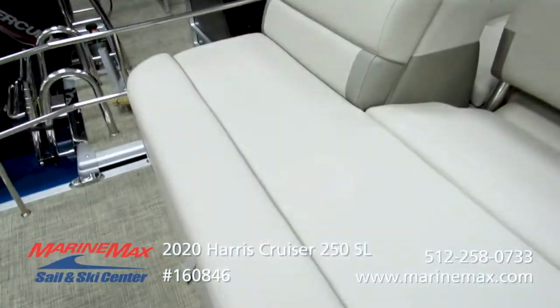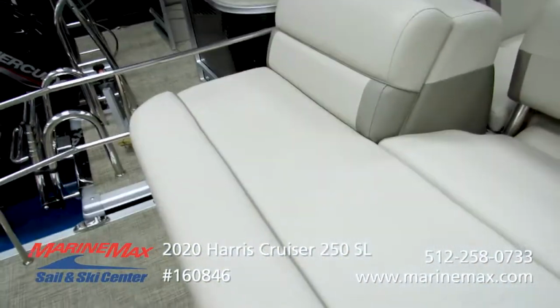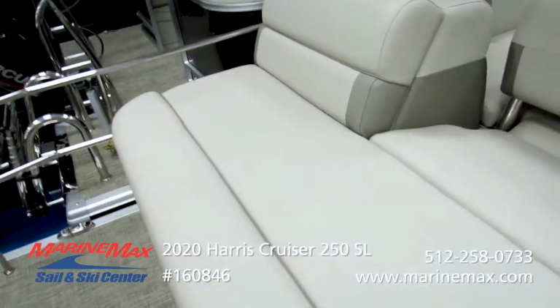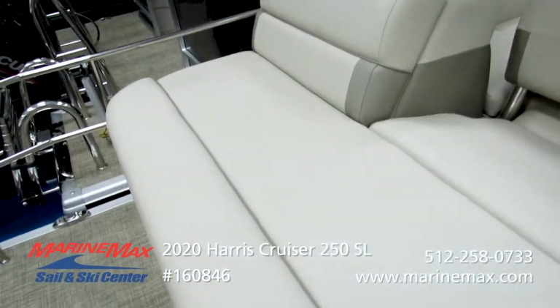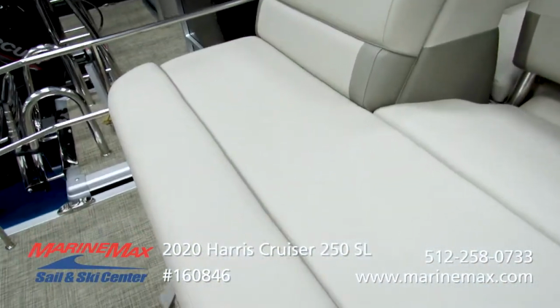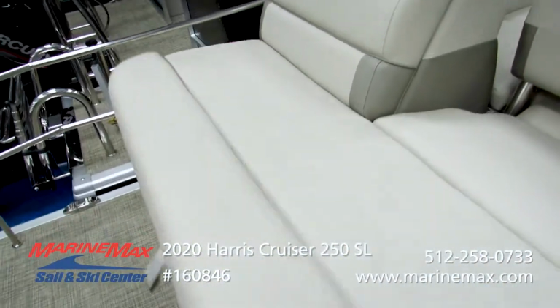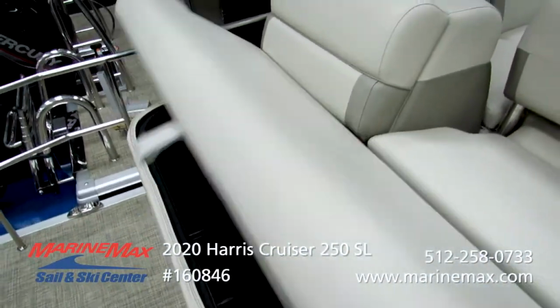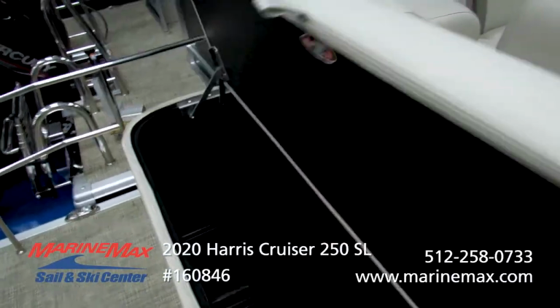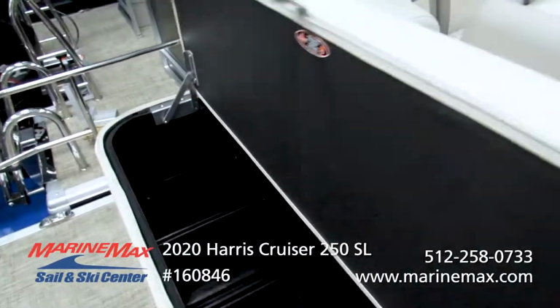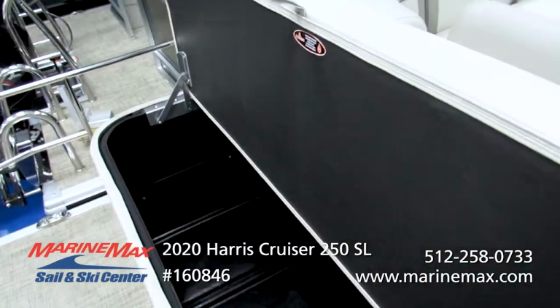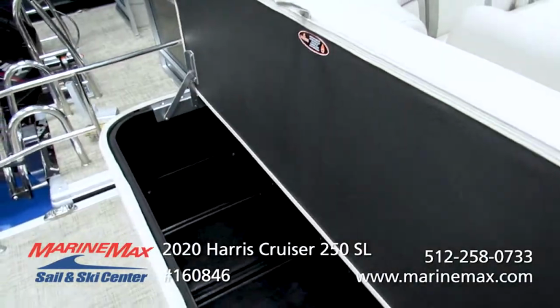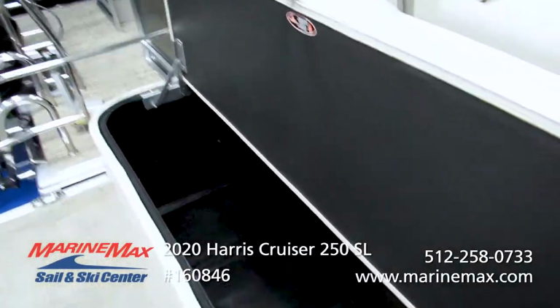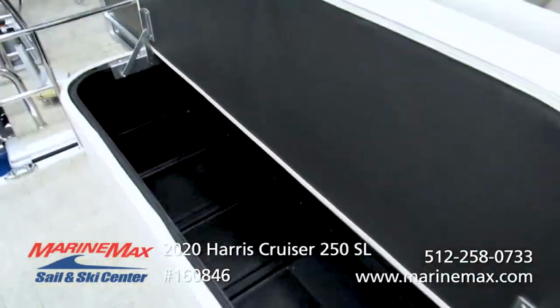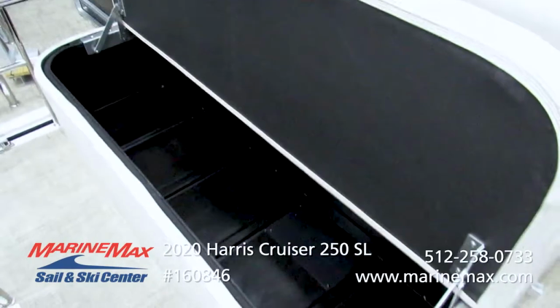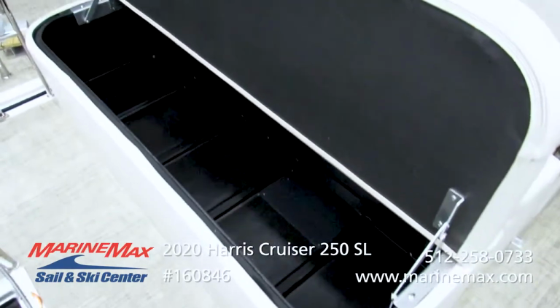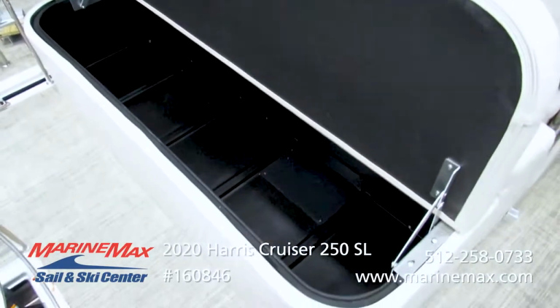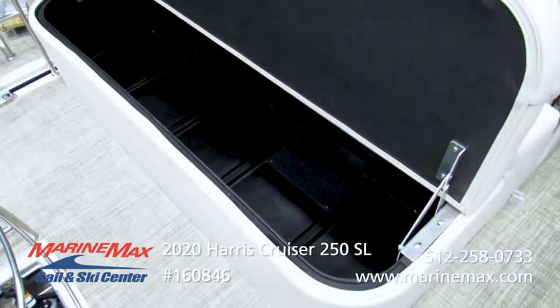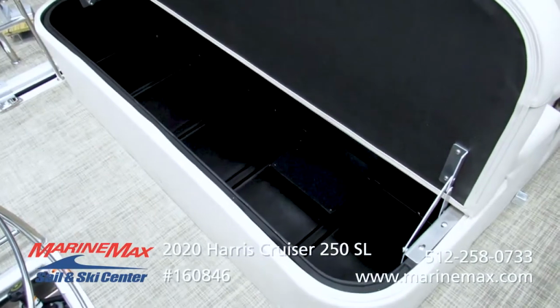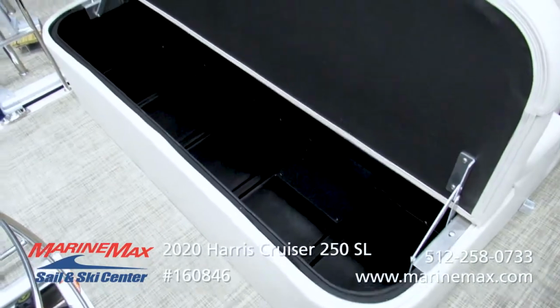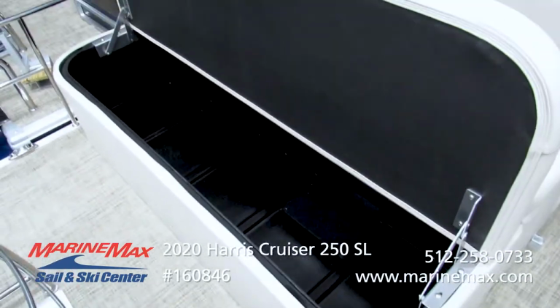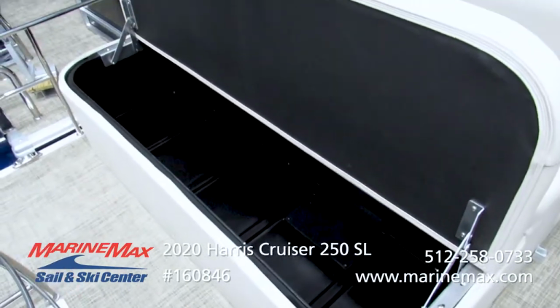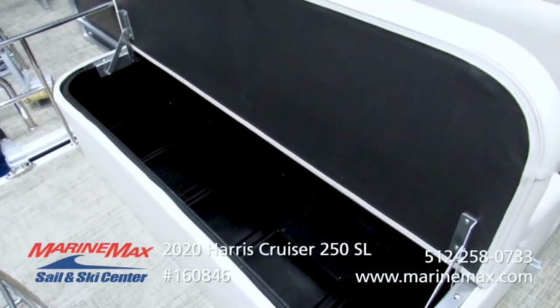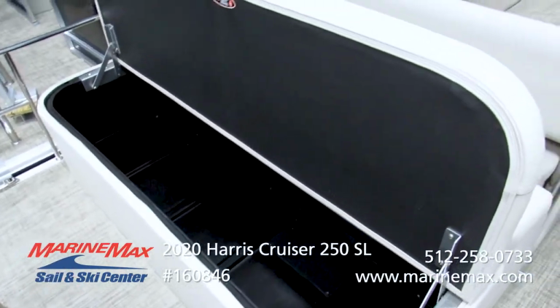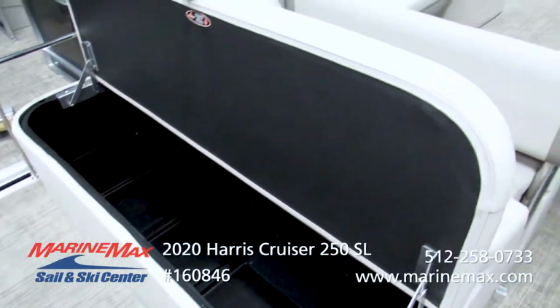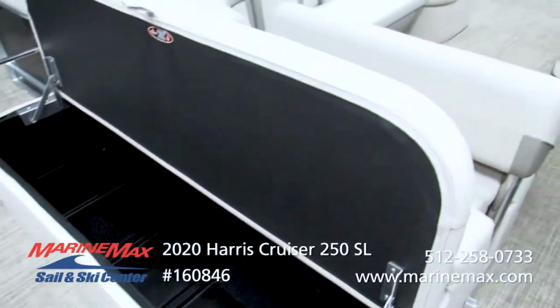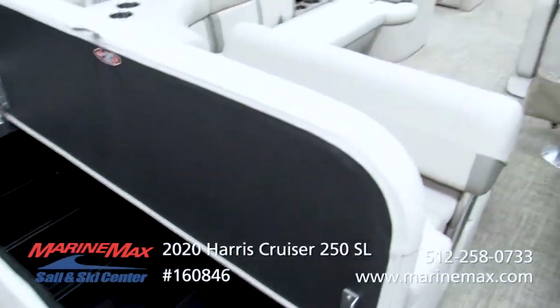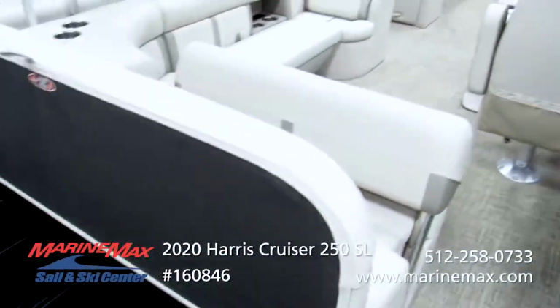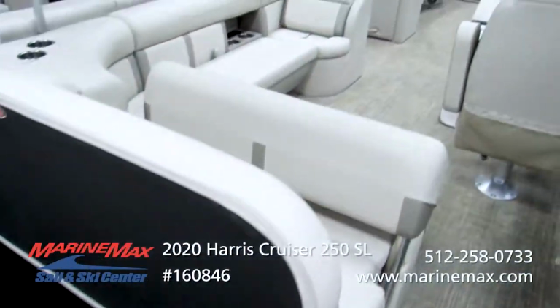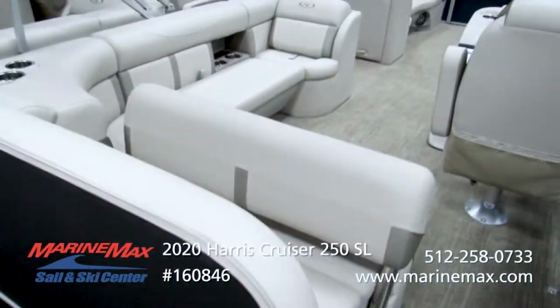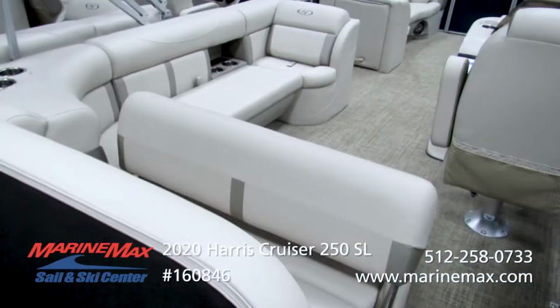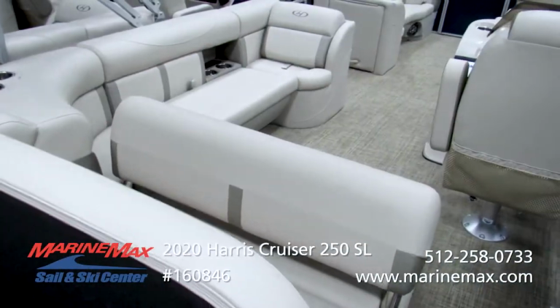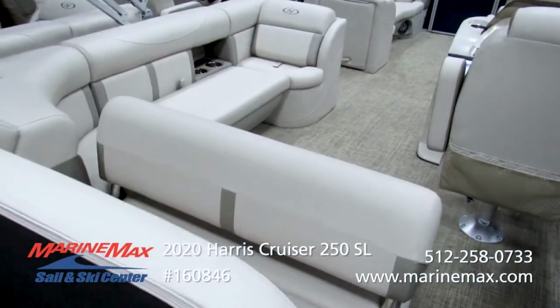Take a look inside this rear trunk here. You can see the tremendous amount of storage you pick up by doing this floor plan, which is very popular.